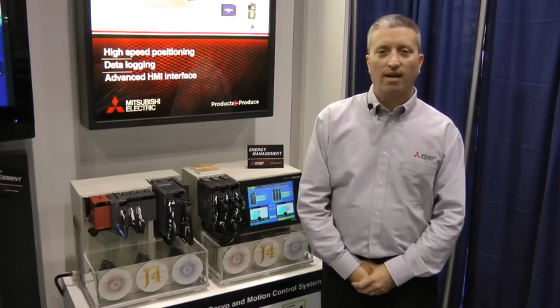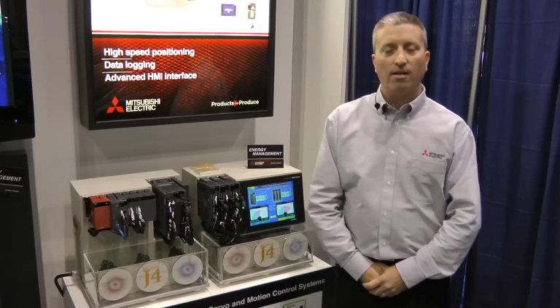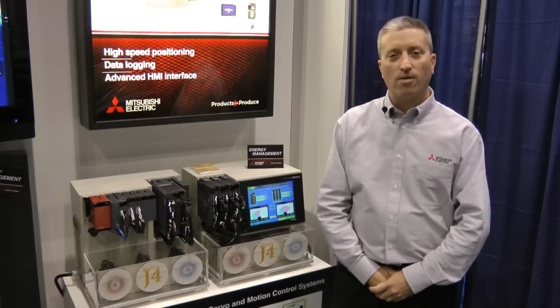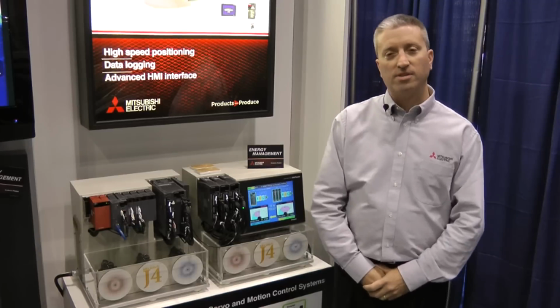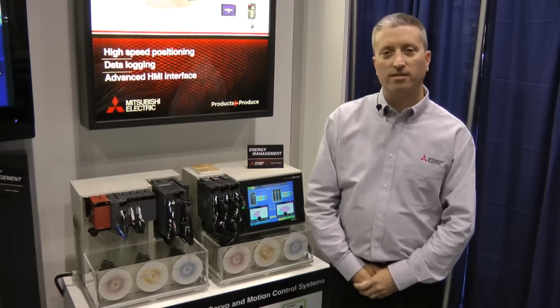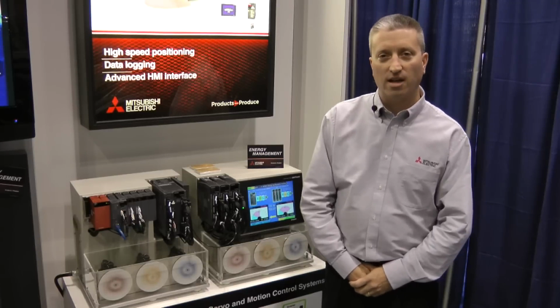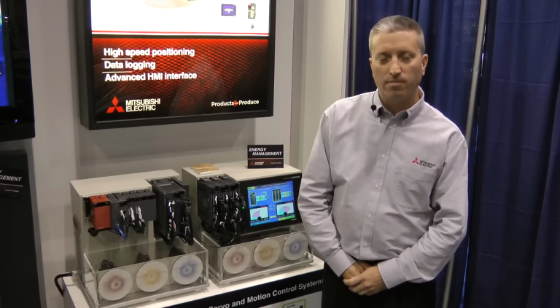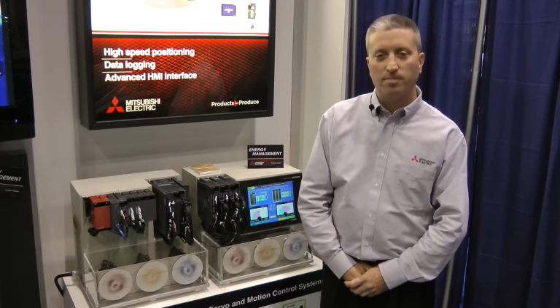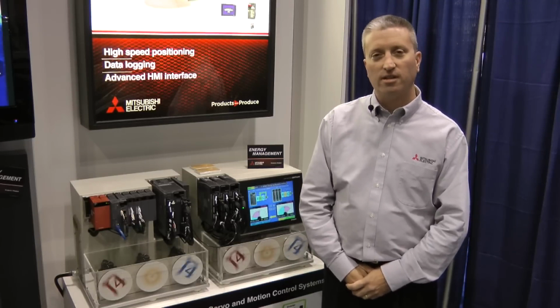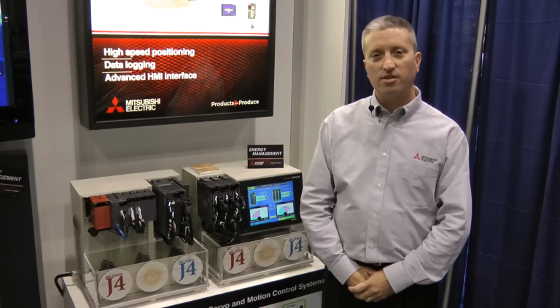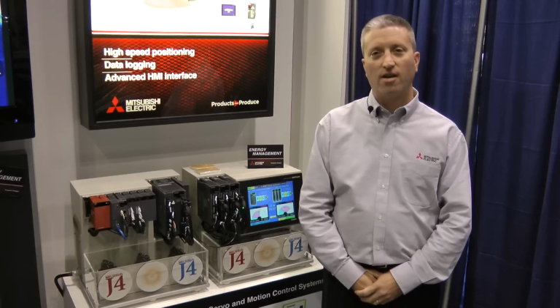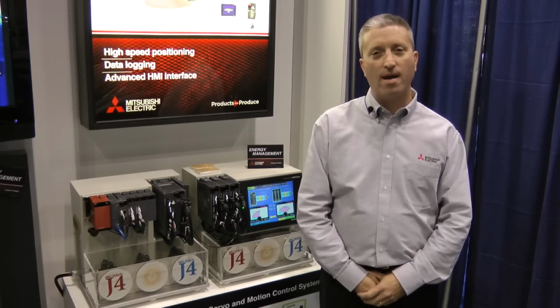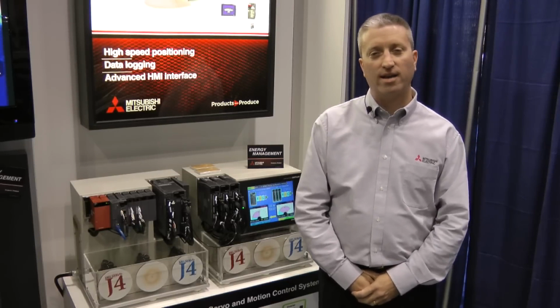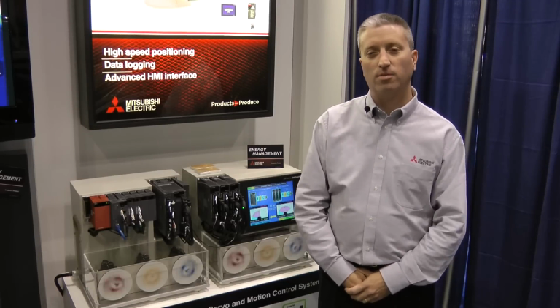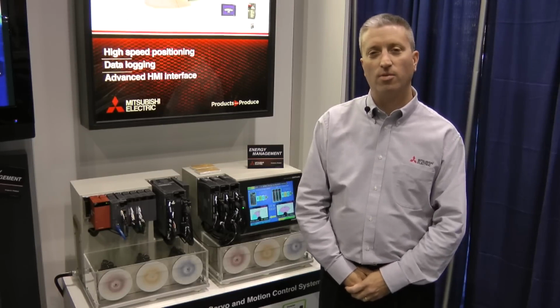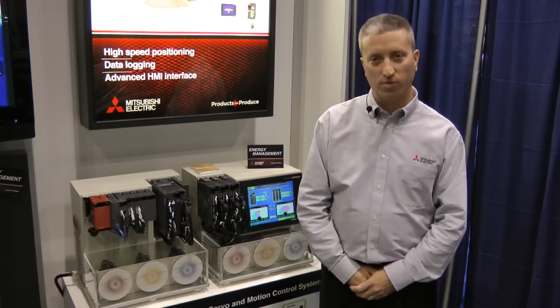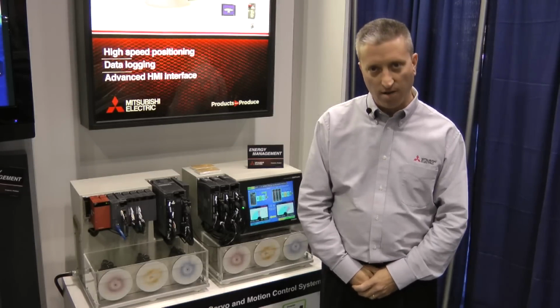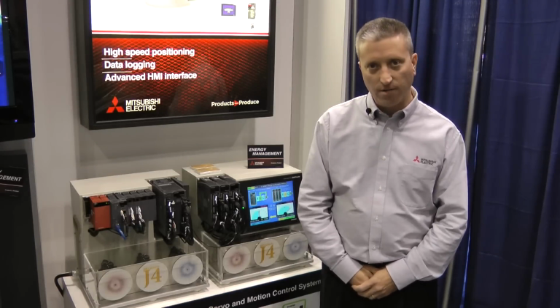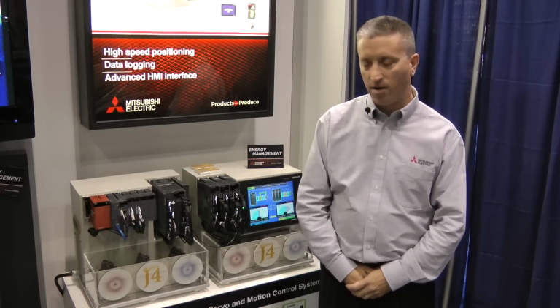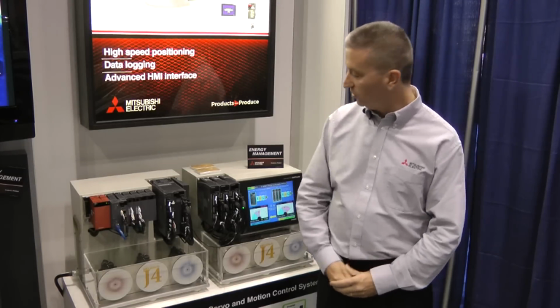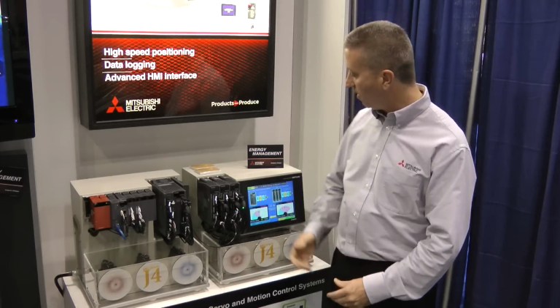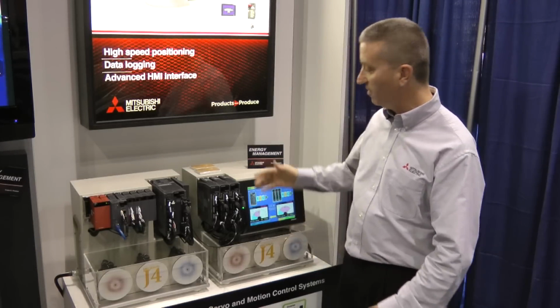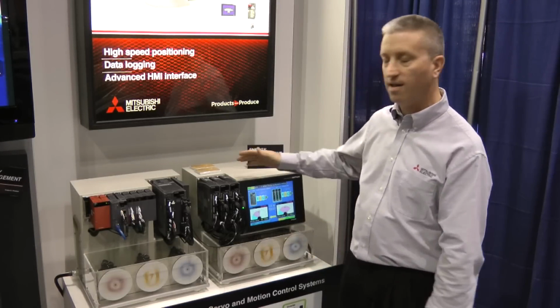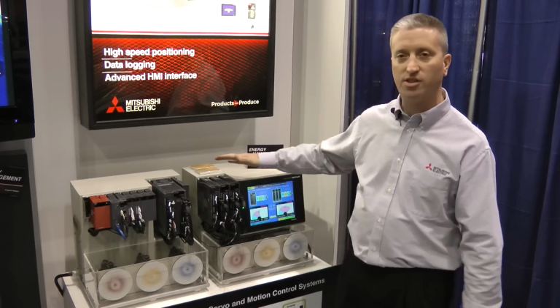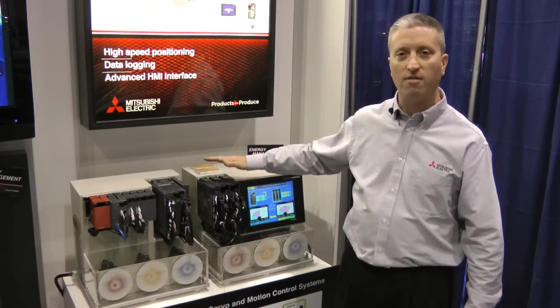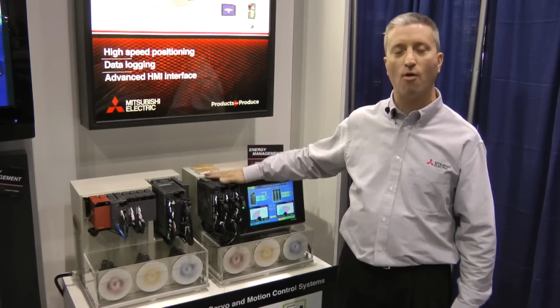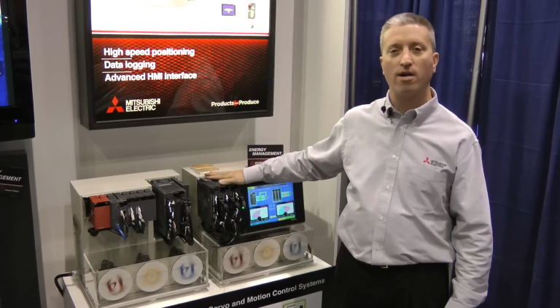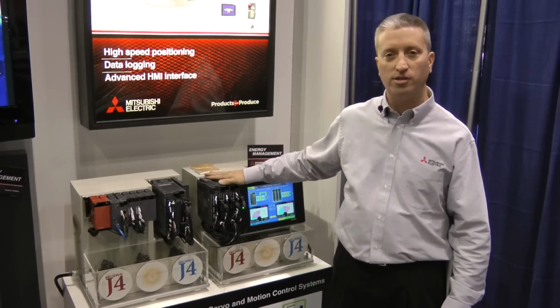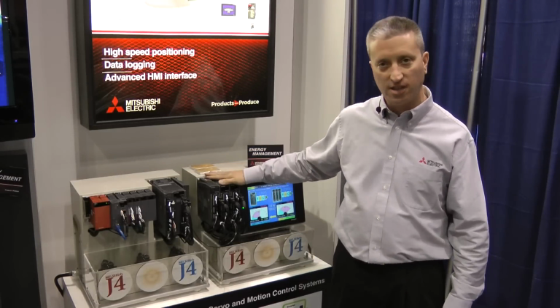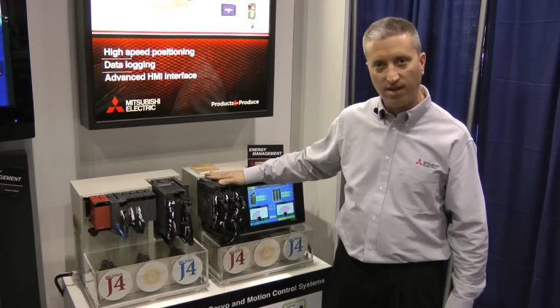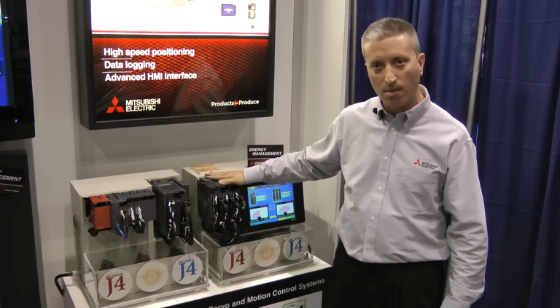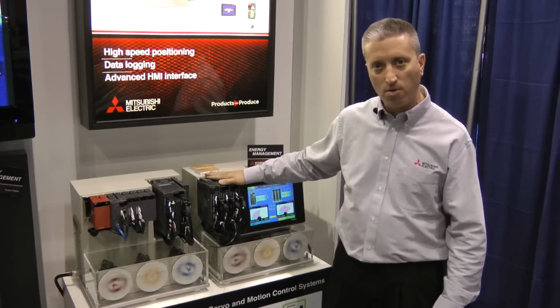Hello, I'm Scott Zeller of Mitsubishi Electric here at Pack Expo 2012. I'm here to show off today the J4 energy saving demo.